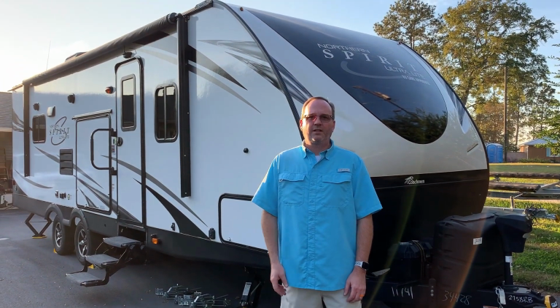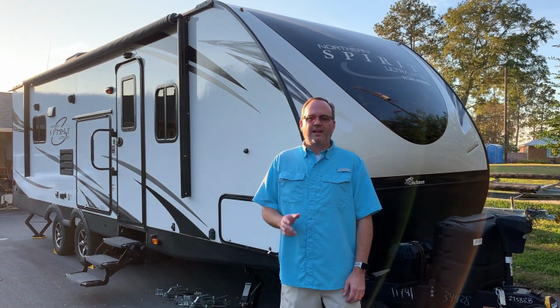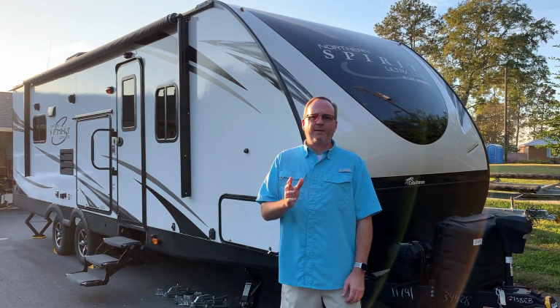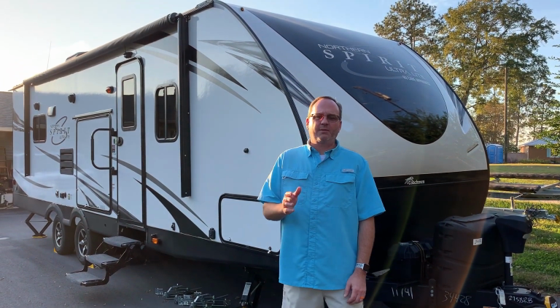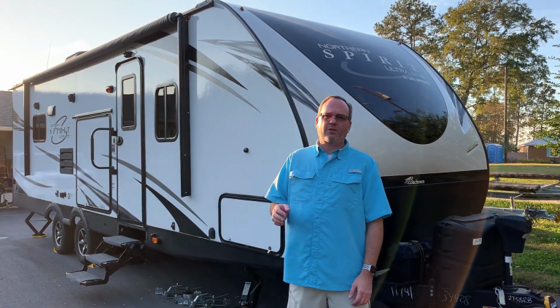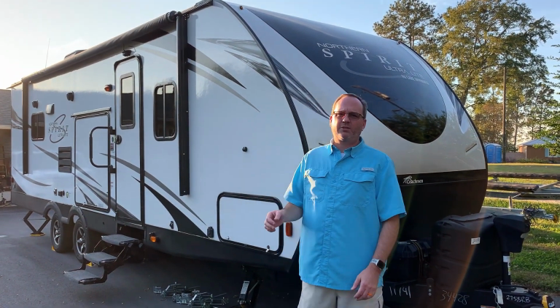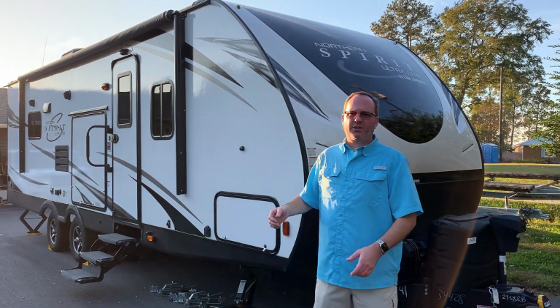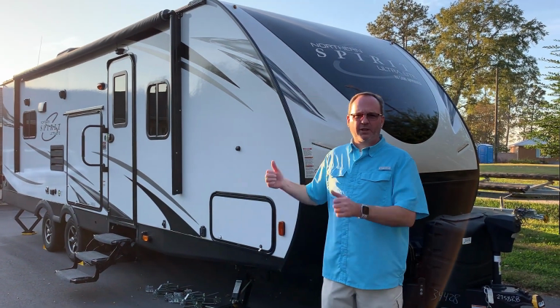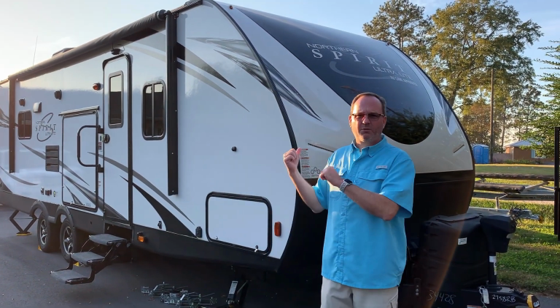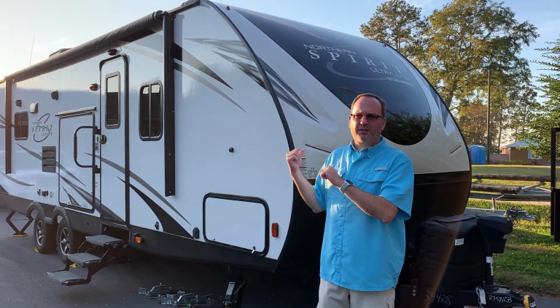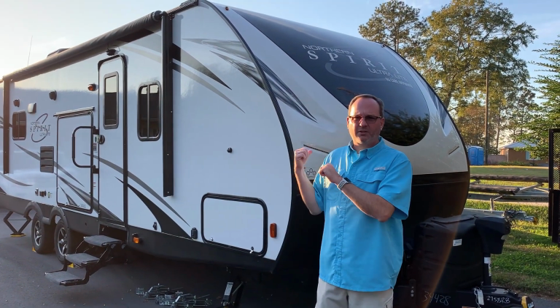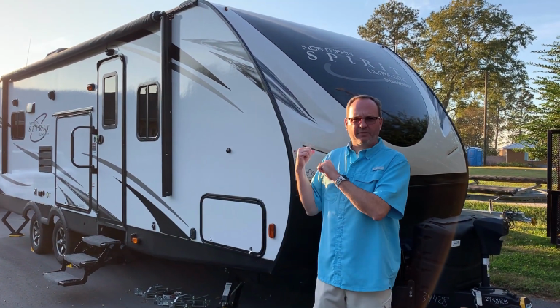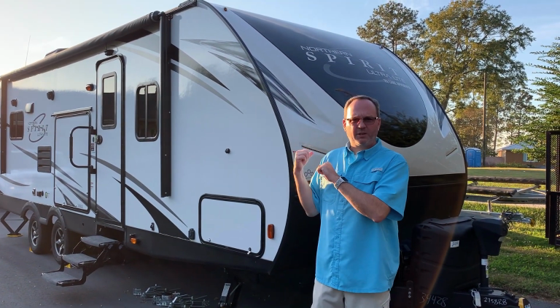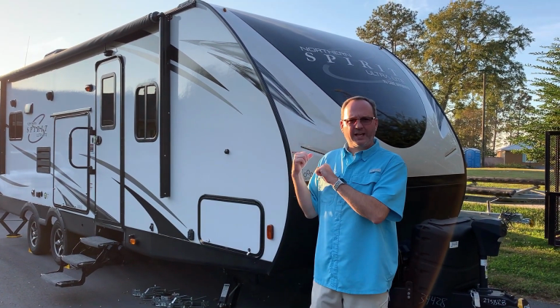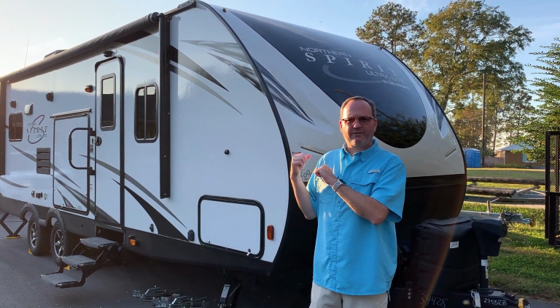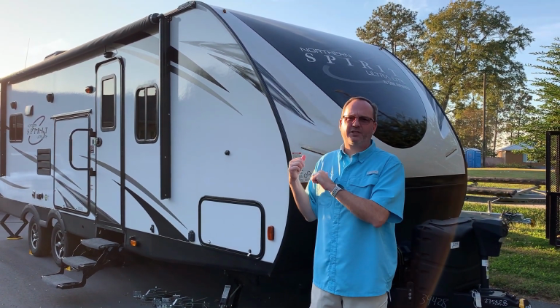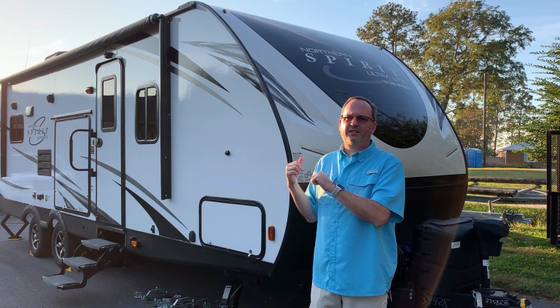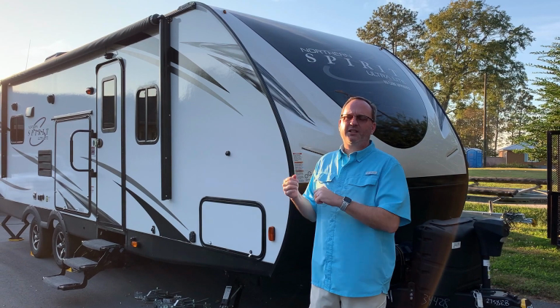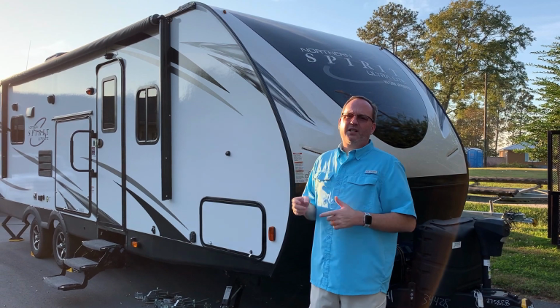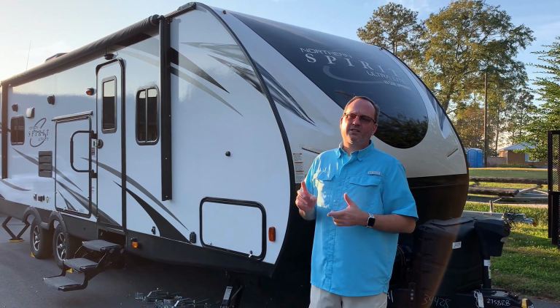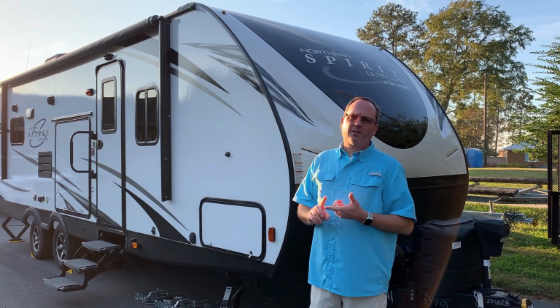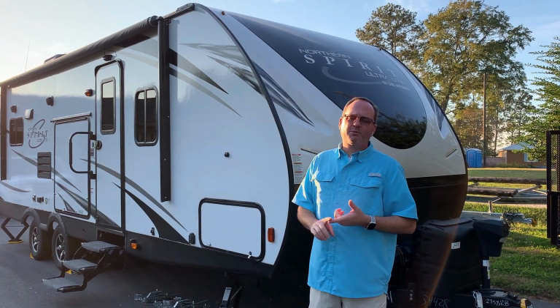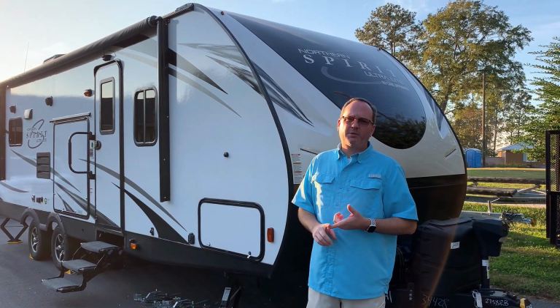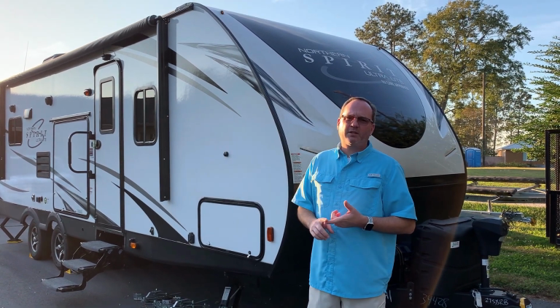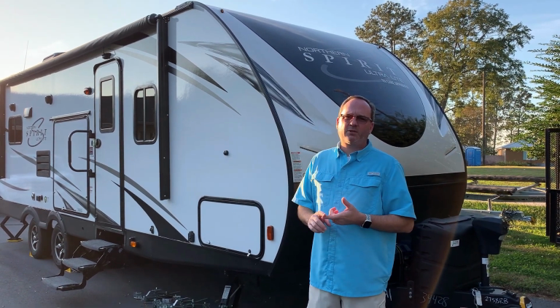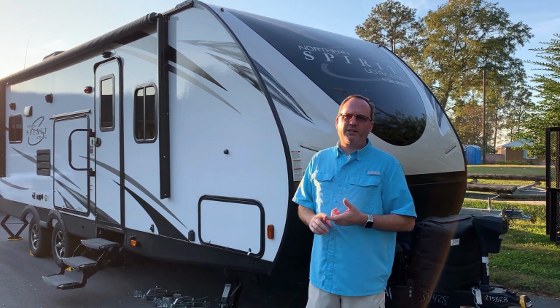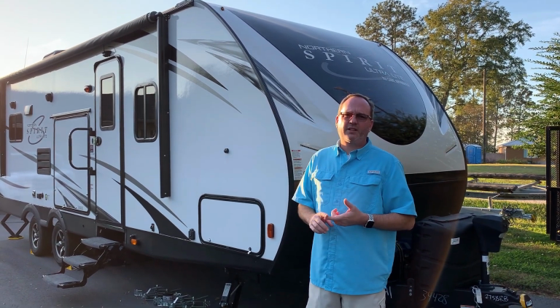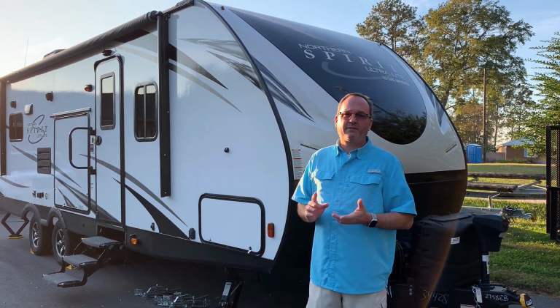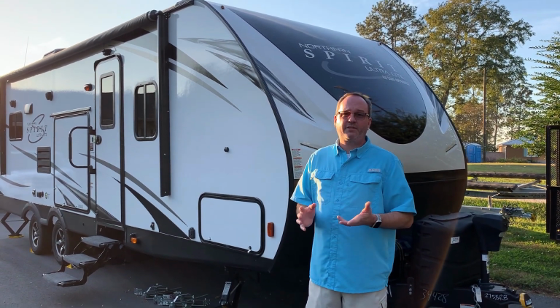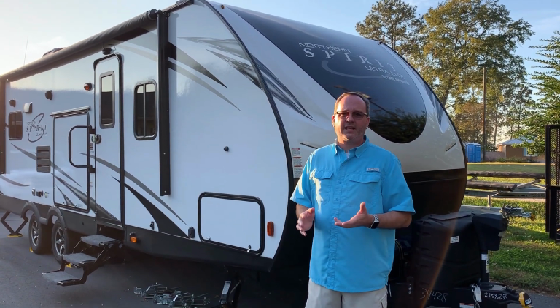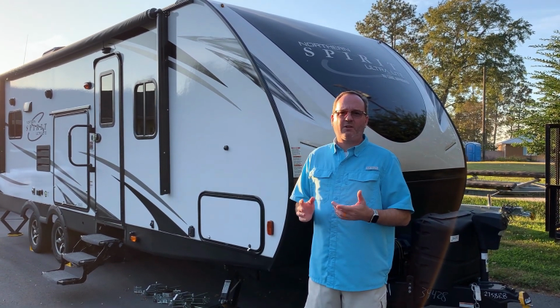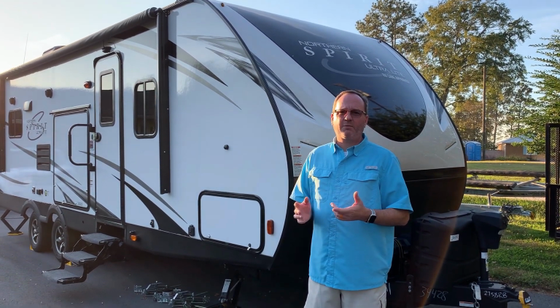Hey, my name is Charles and we're here with this RV that we have for sale. It's the Coachman Spirit 2758 RV.